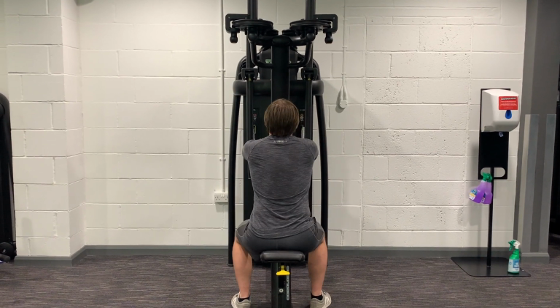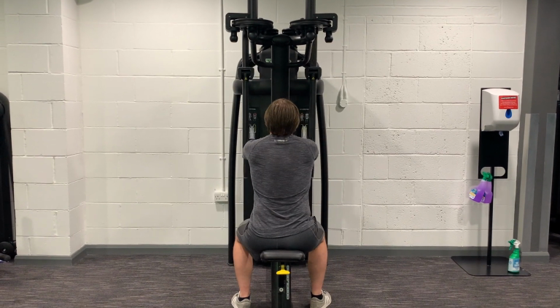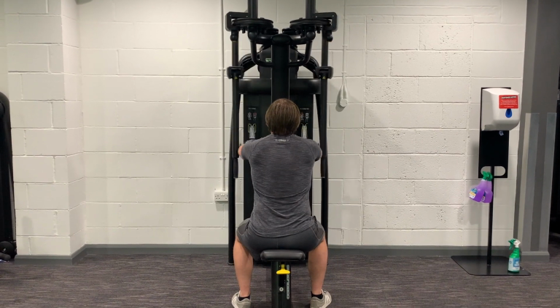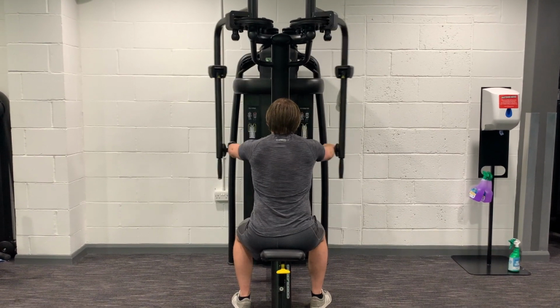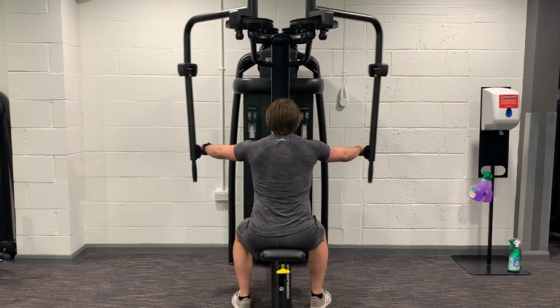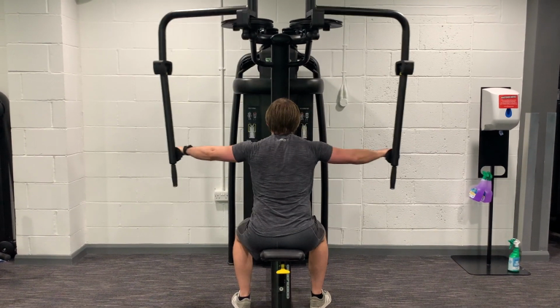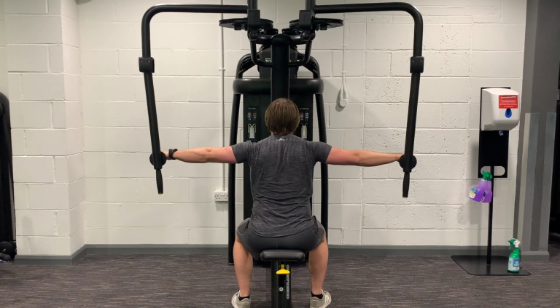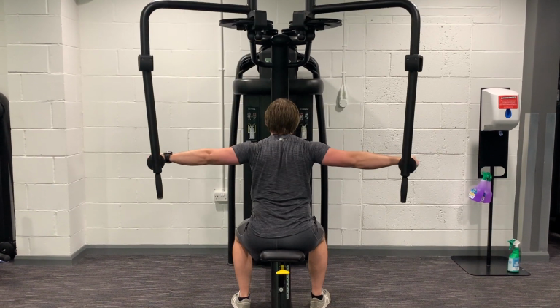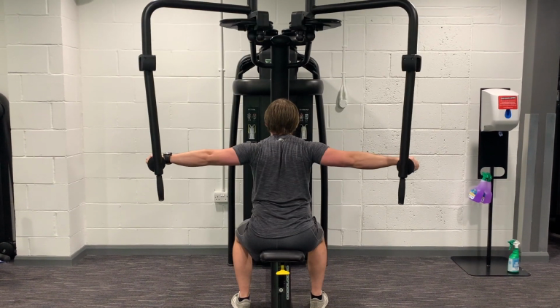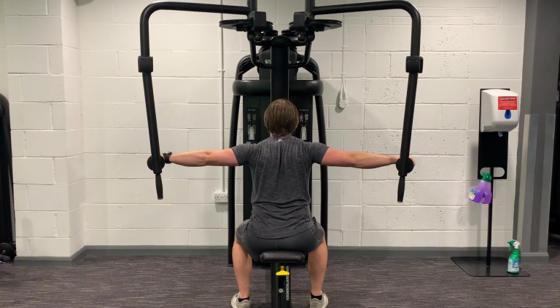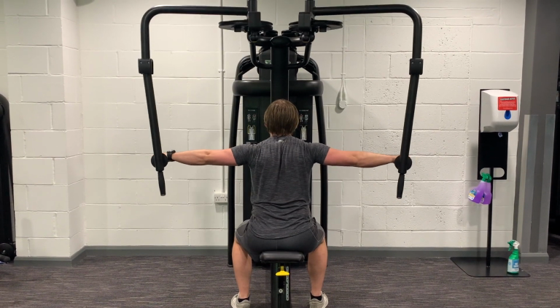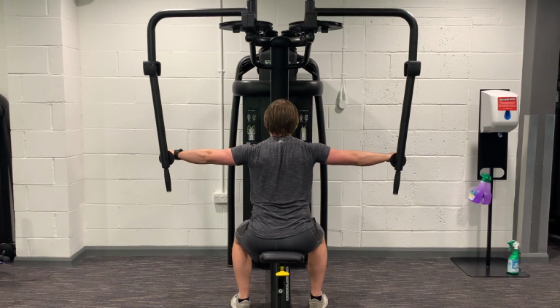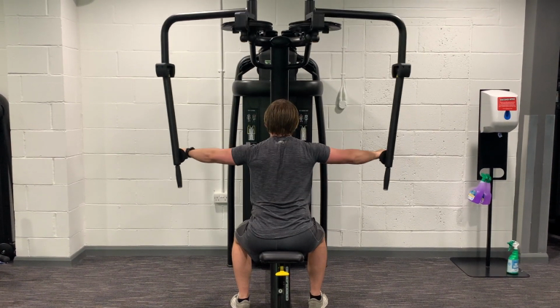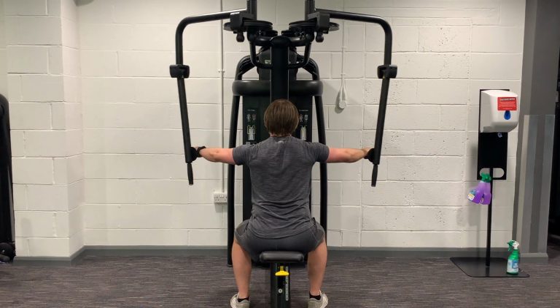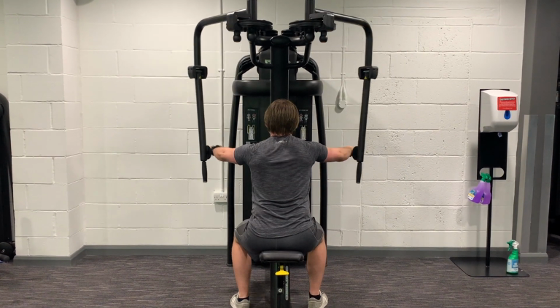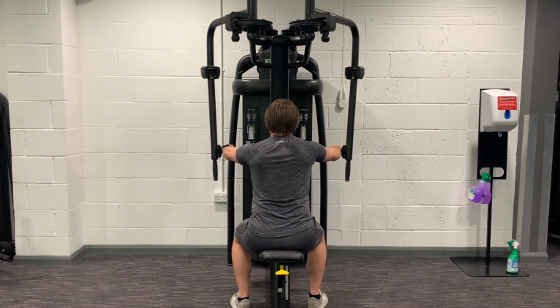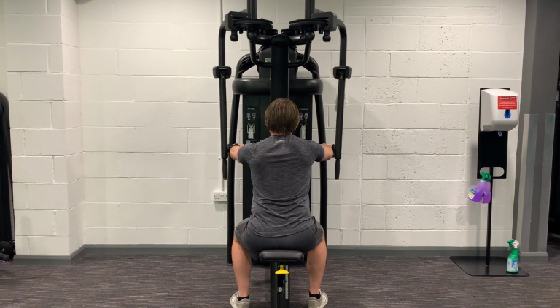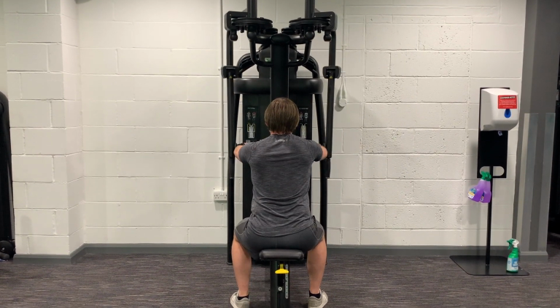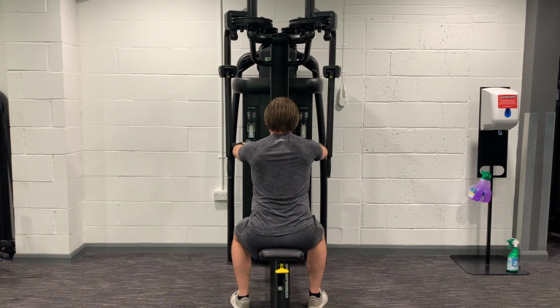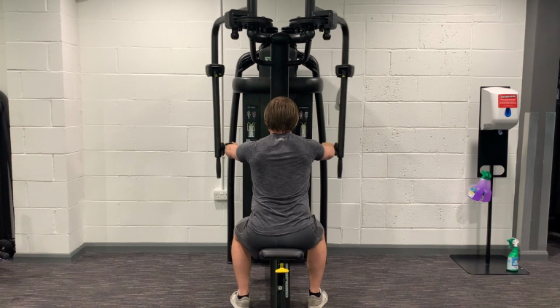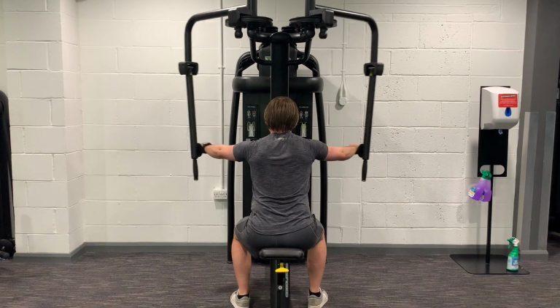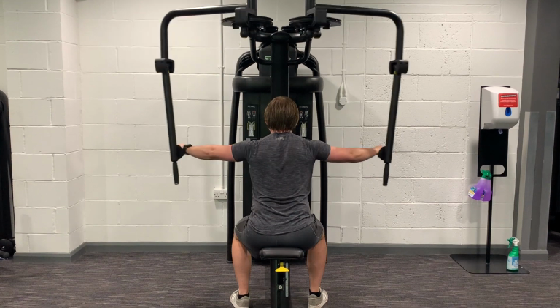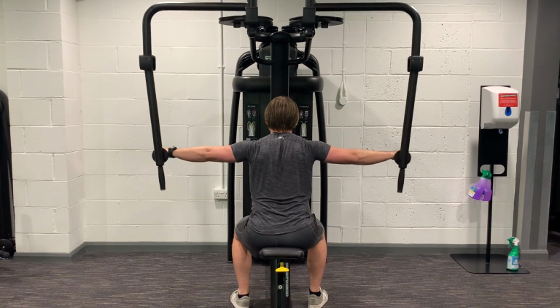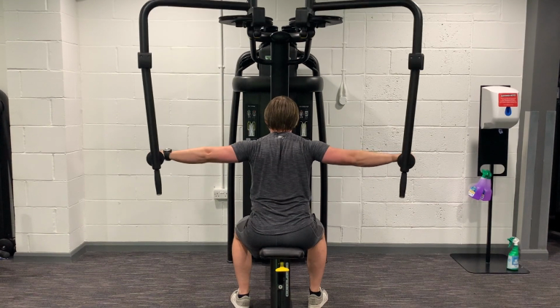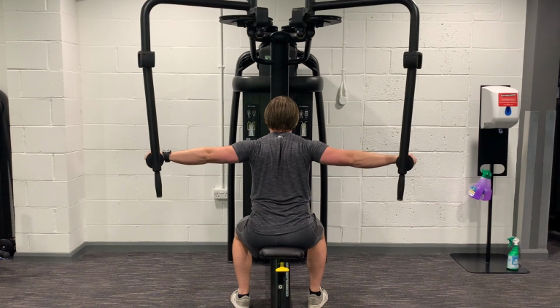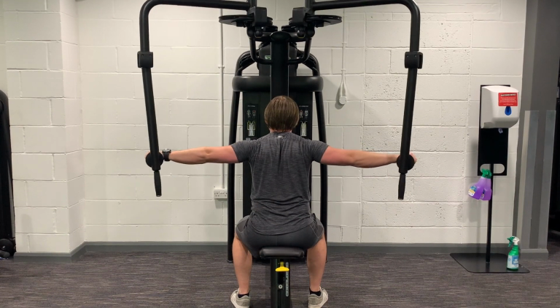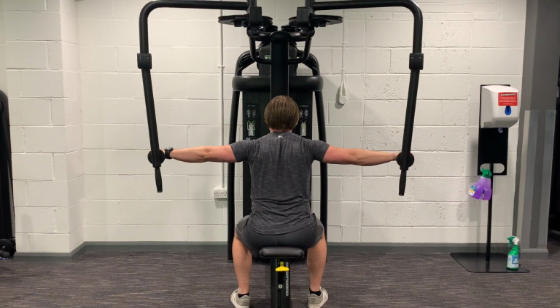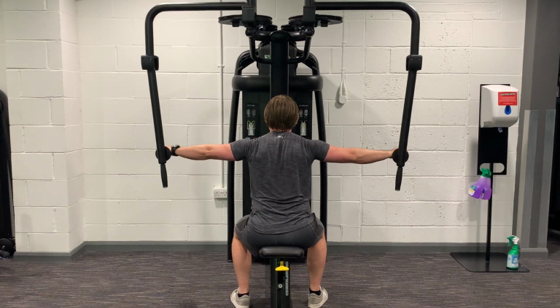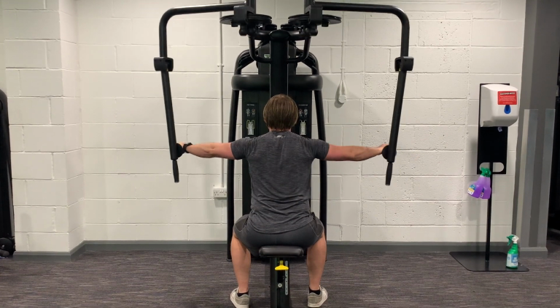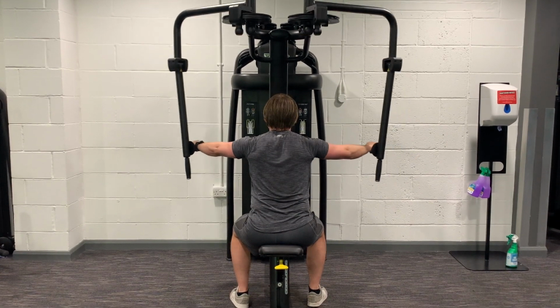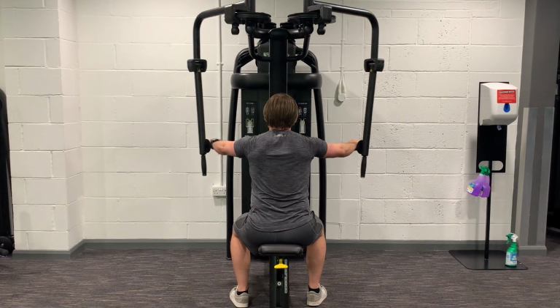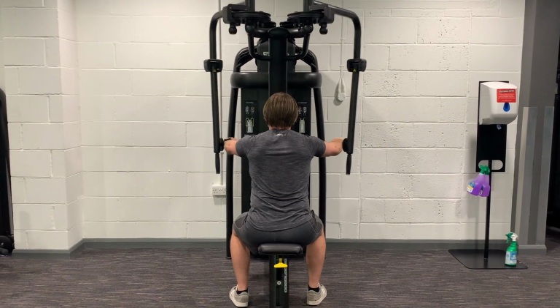From there, holding the handles and keeping your arms slightly bent, bring your arms slowly out and away from you for reps.